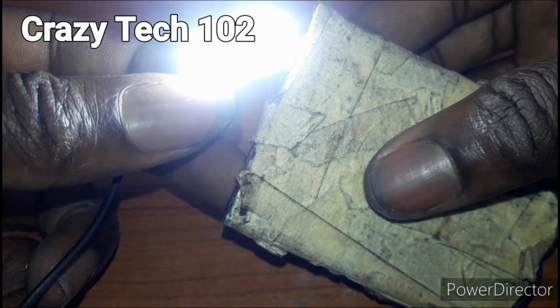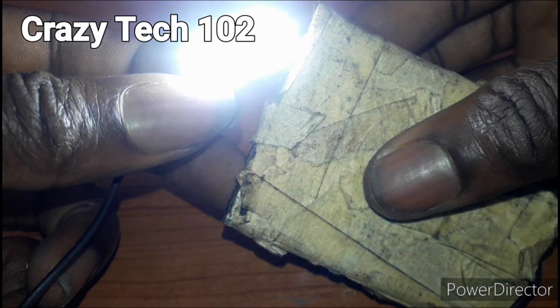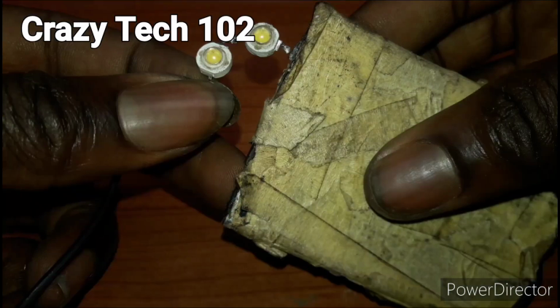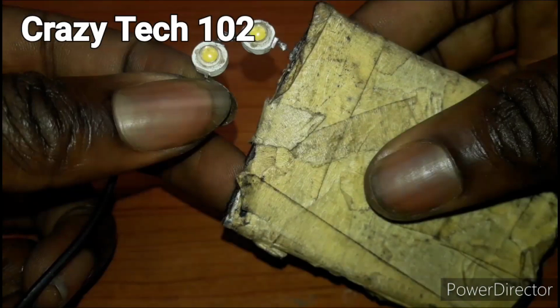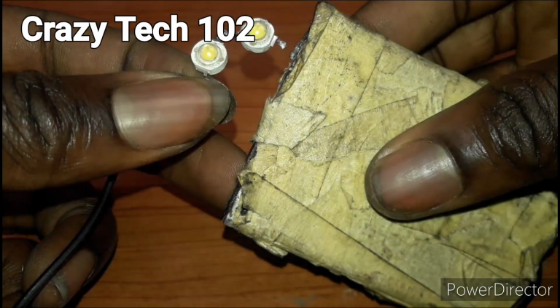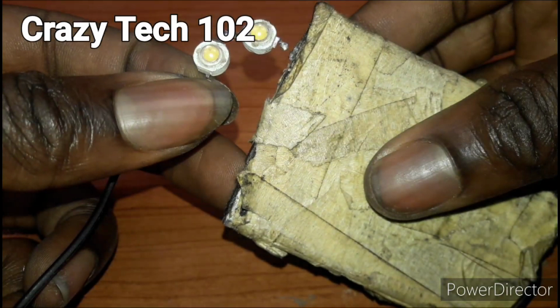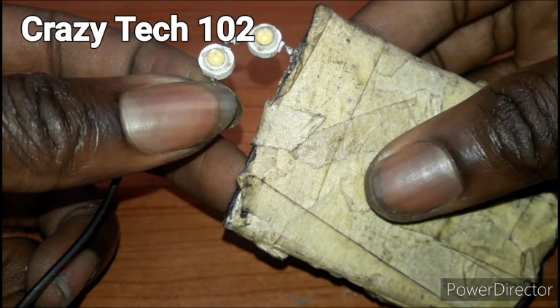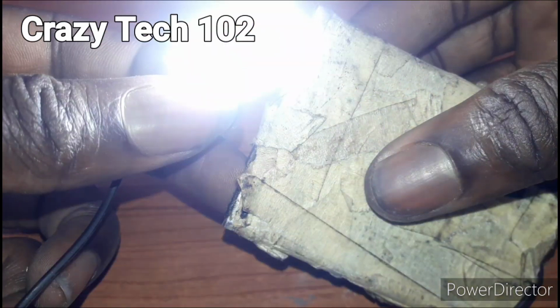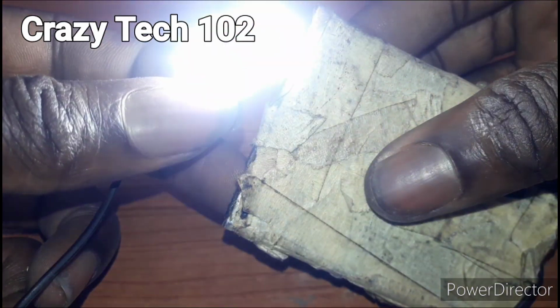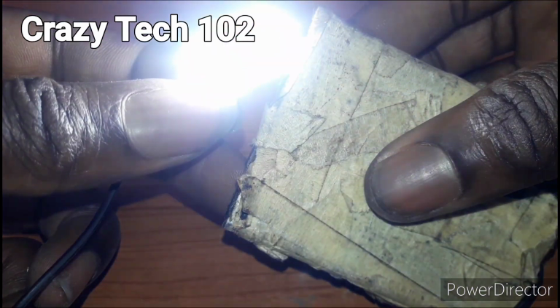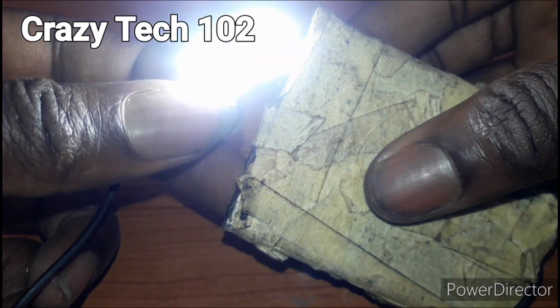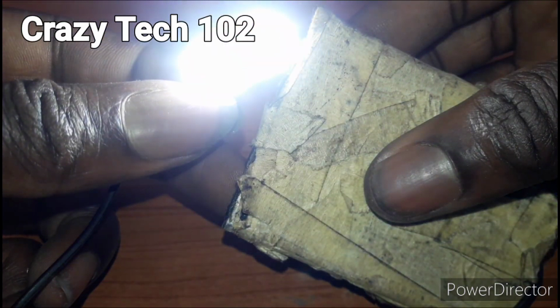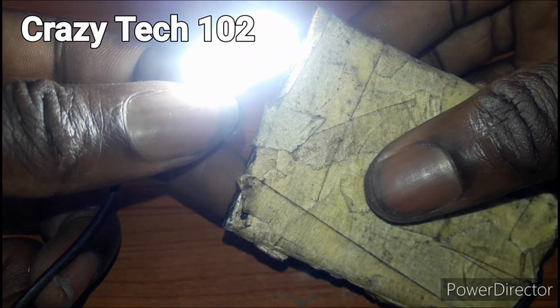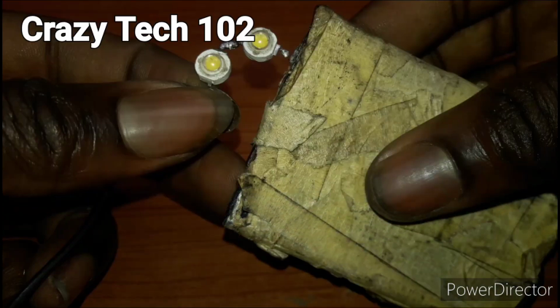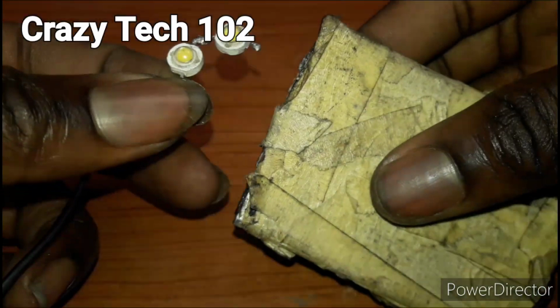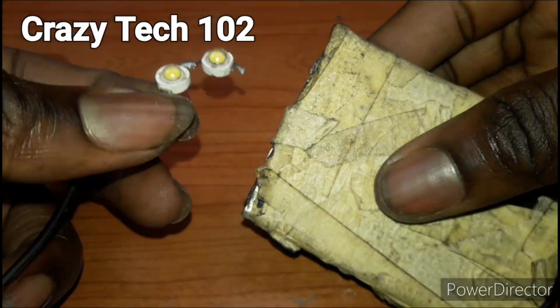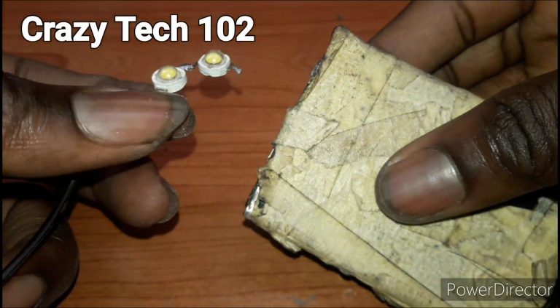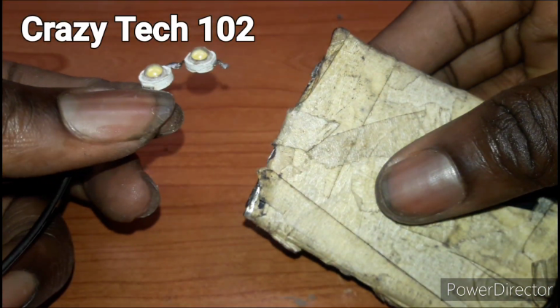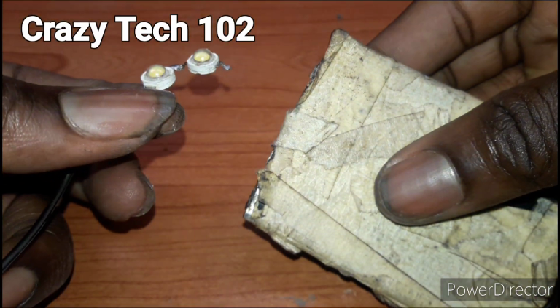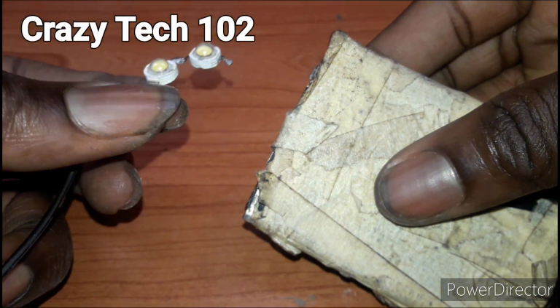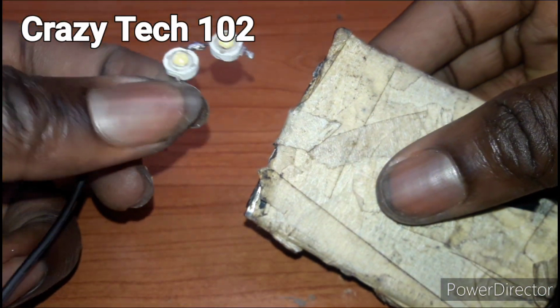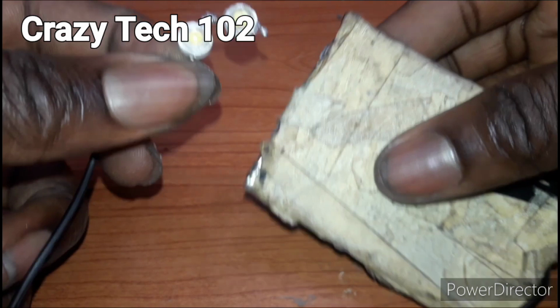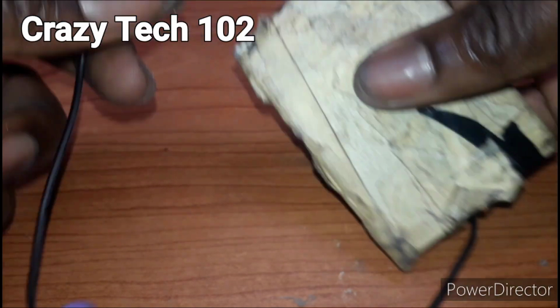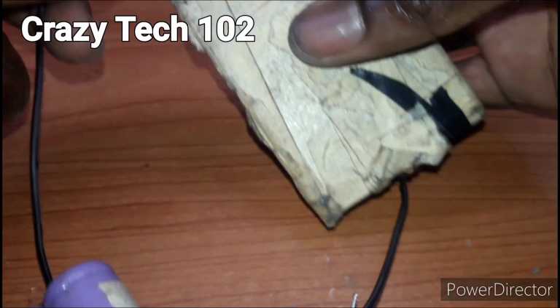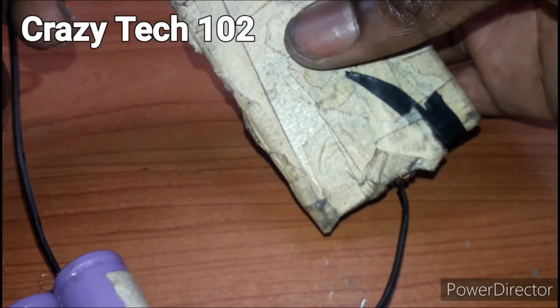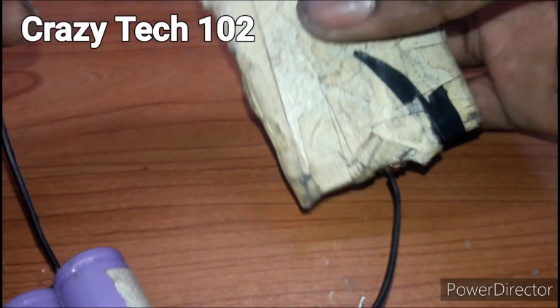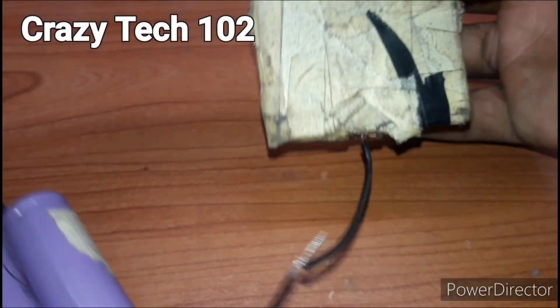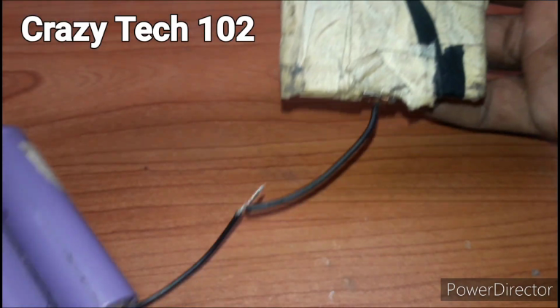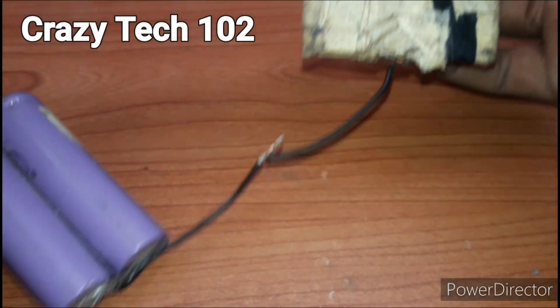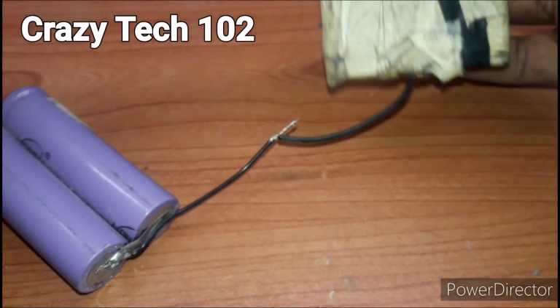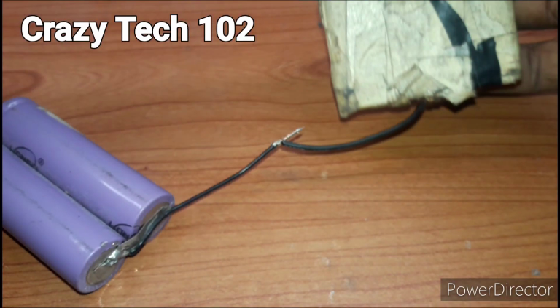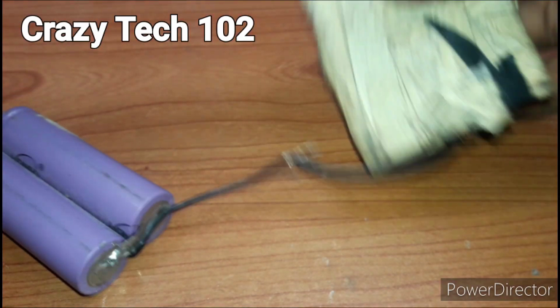As you can see guys, it works — connected in series.